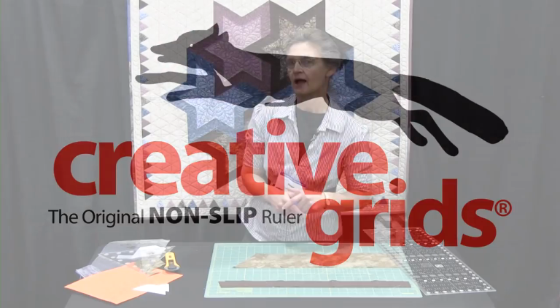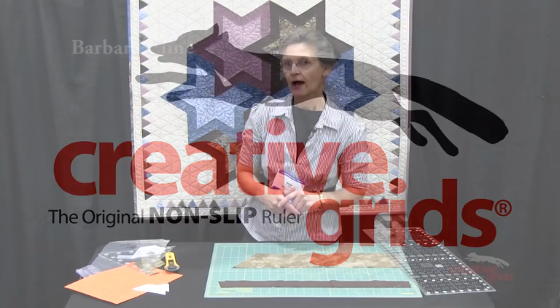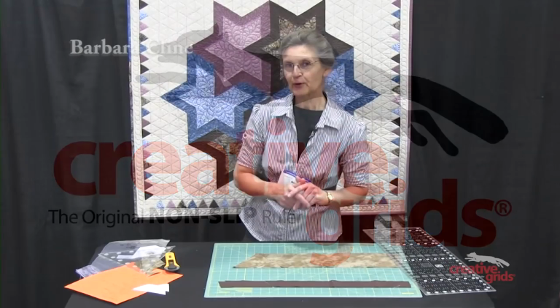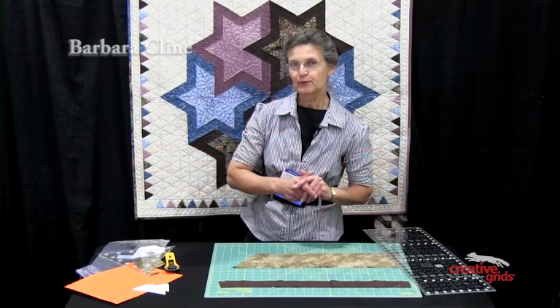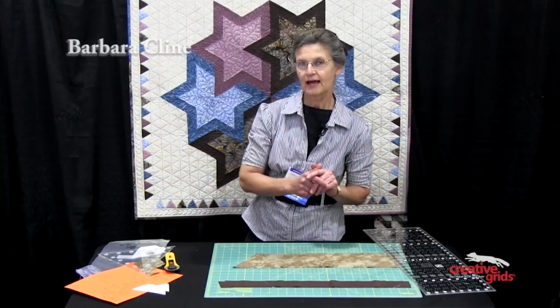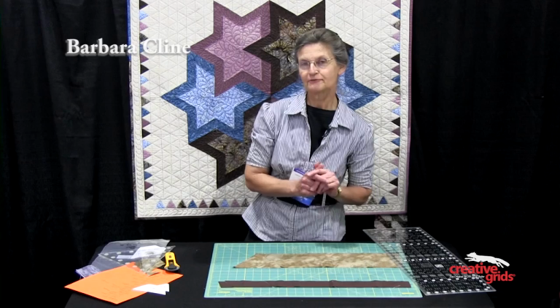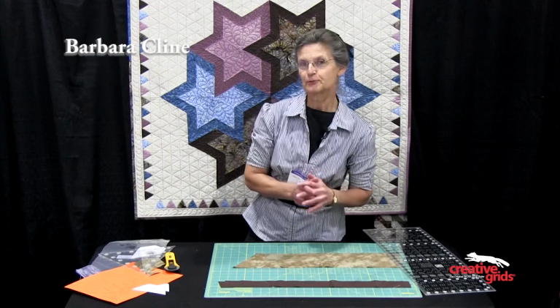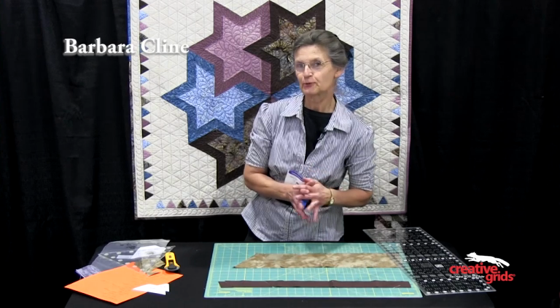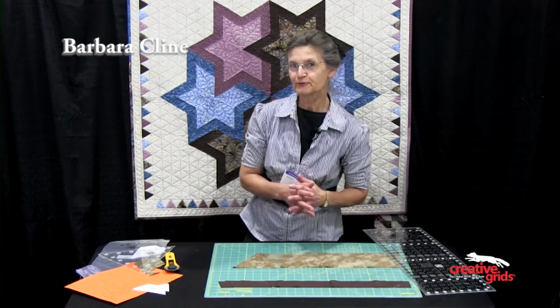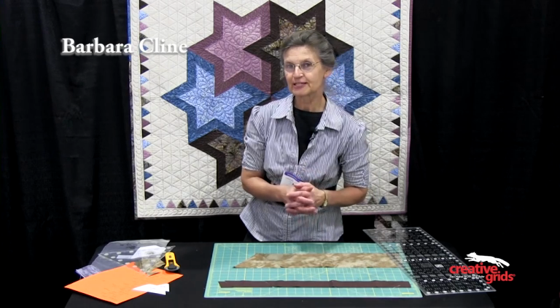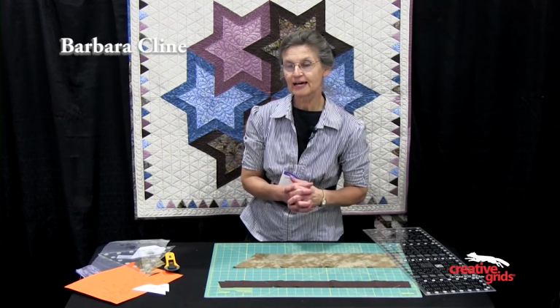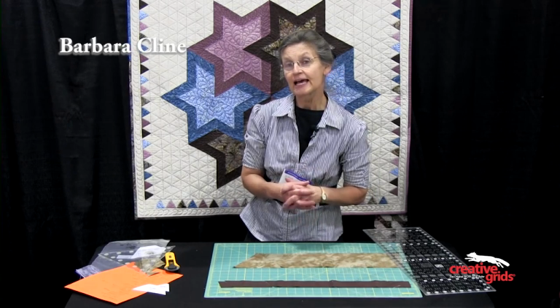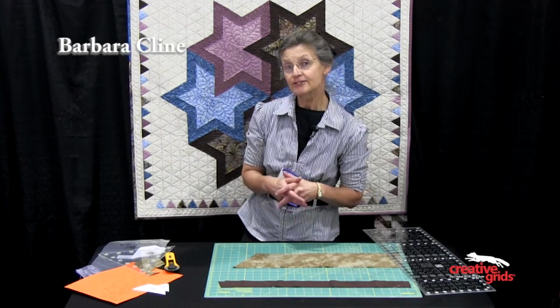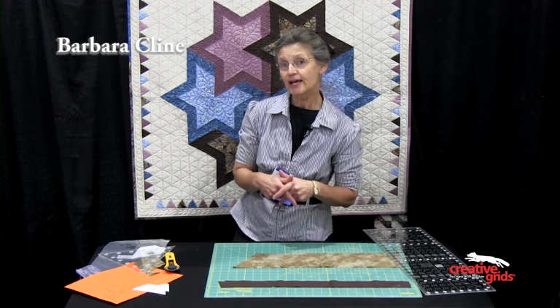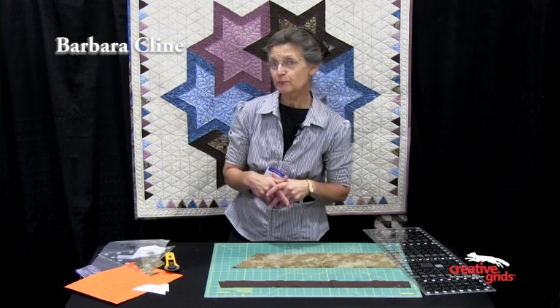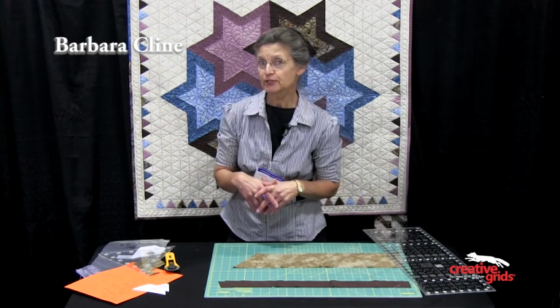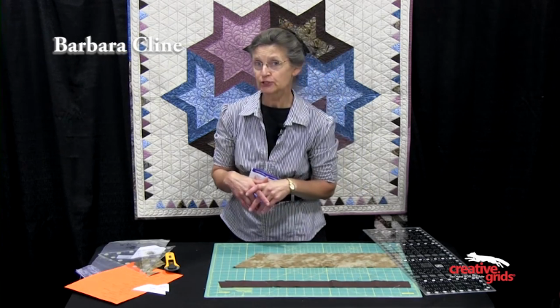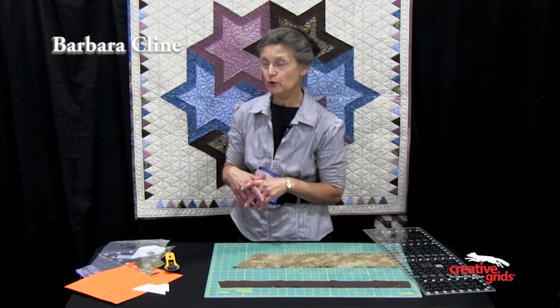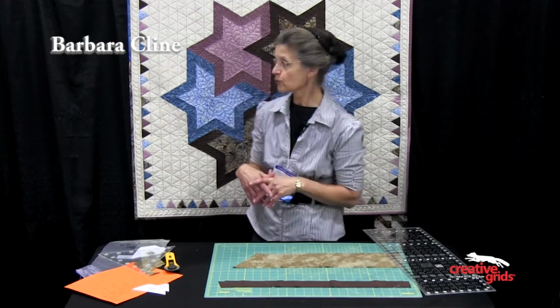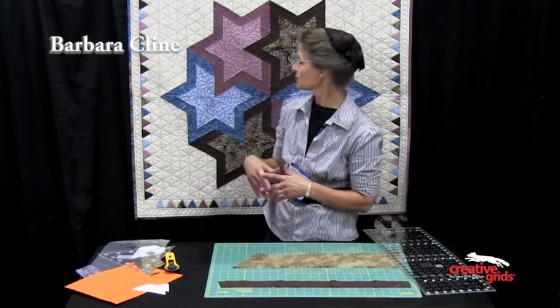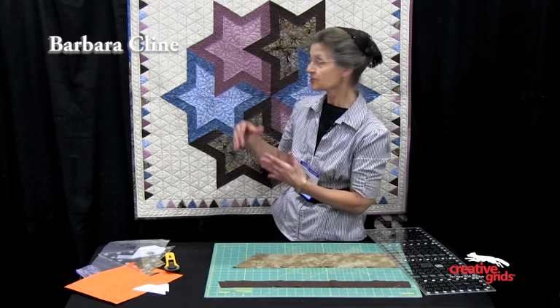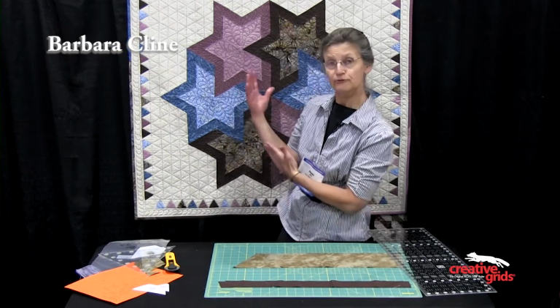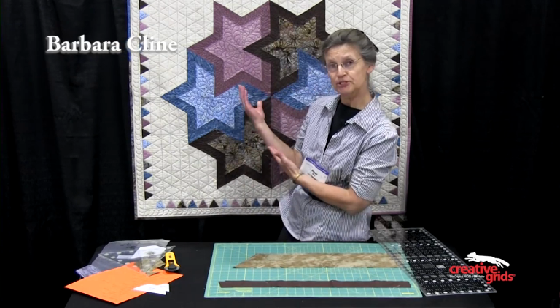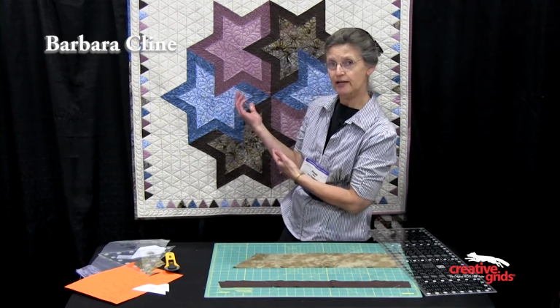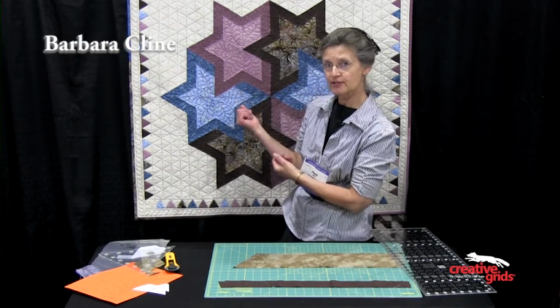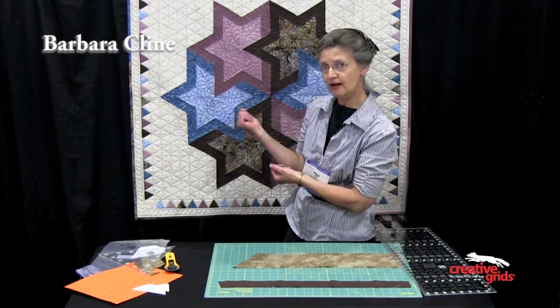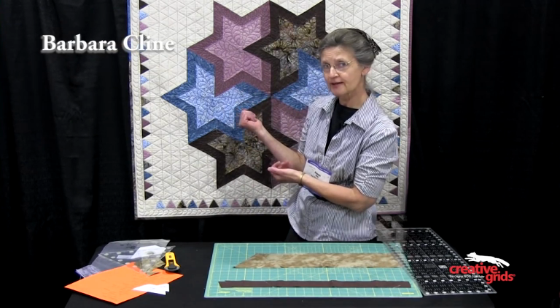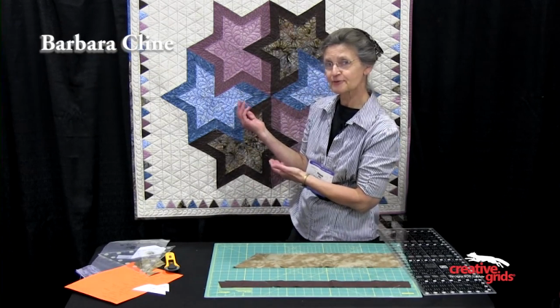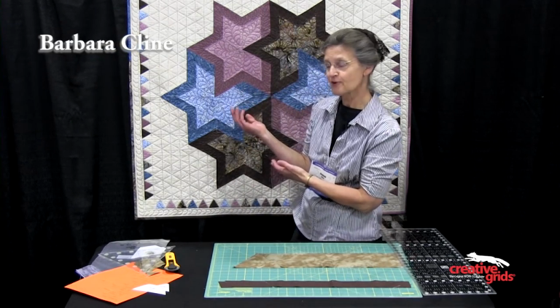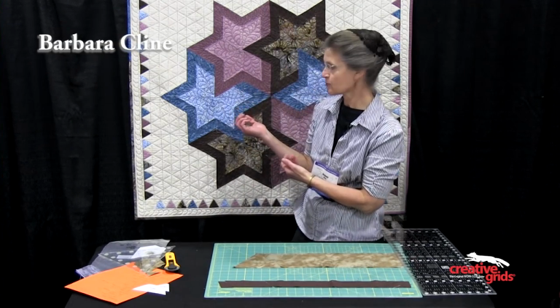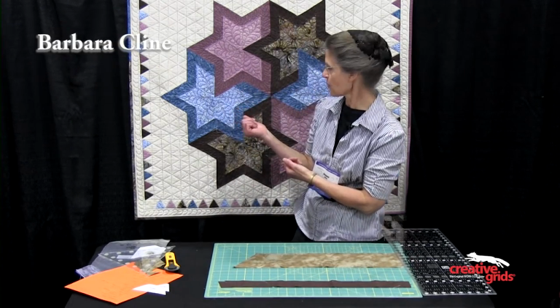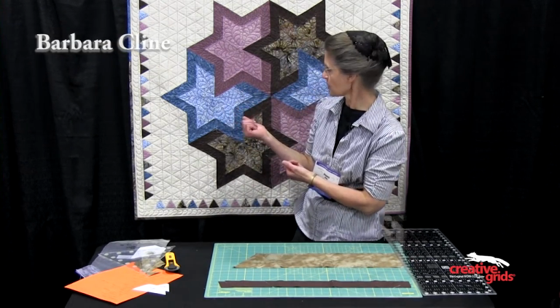I'm Barbara Klein from Bridgewater, Virginia, and today I'm going to show you the different shapes that are cut from fall stars.